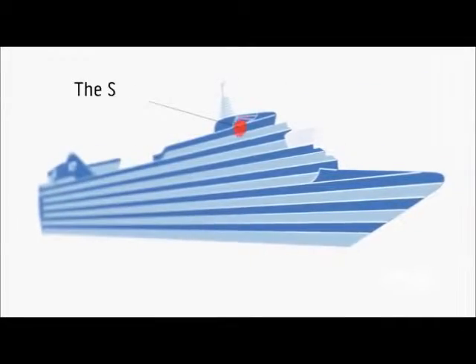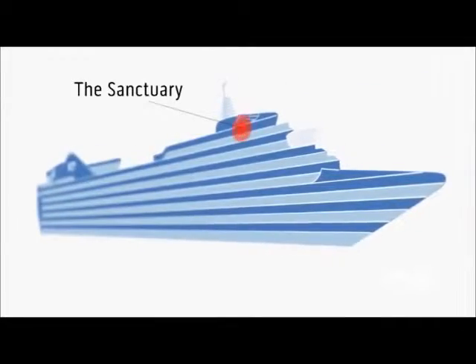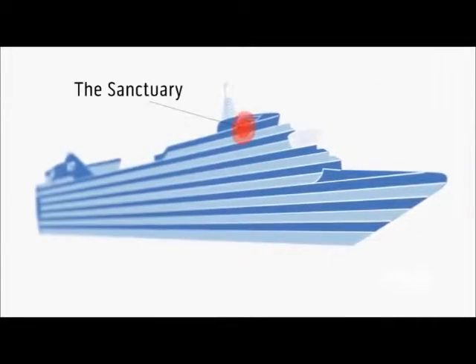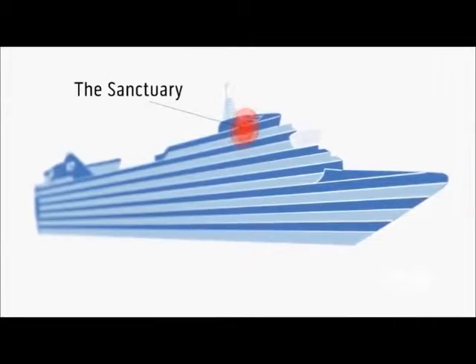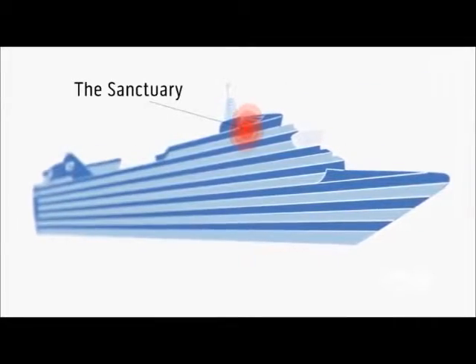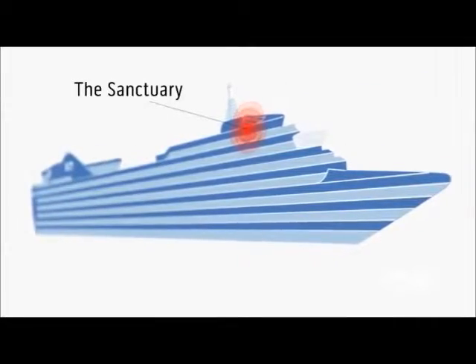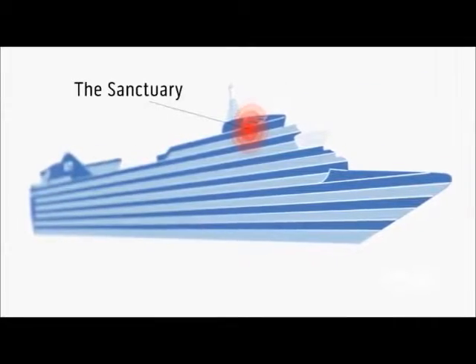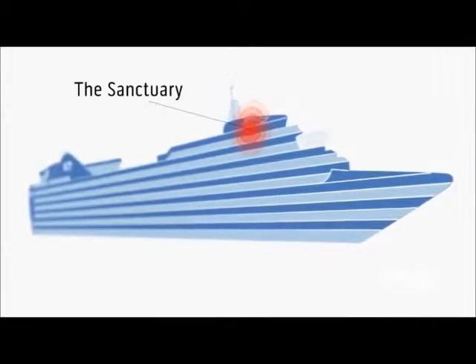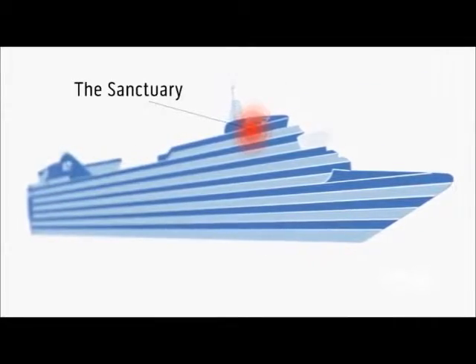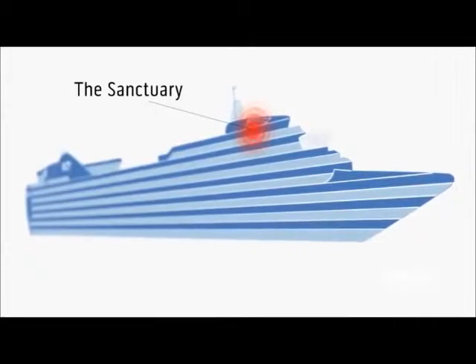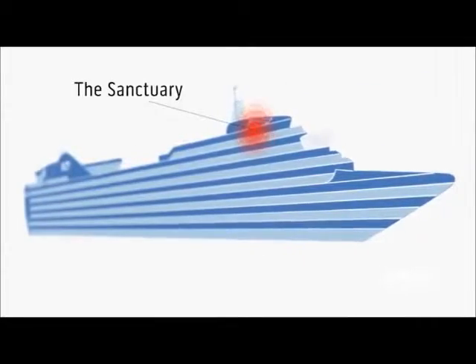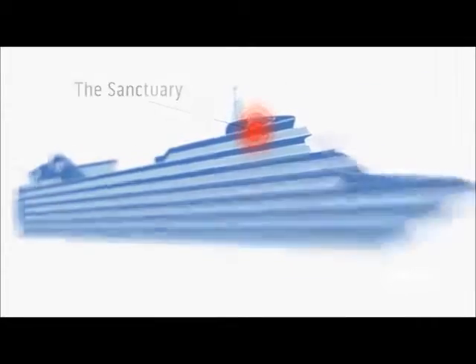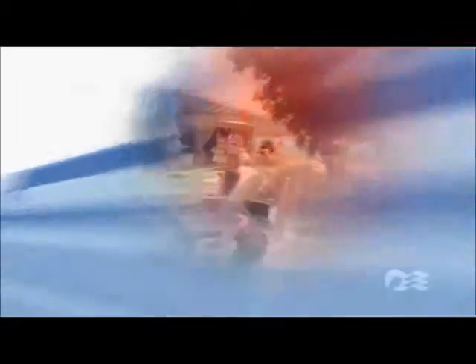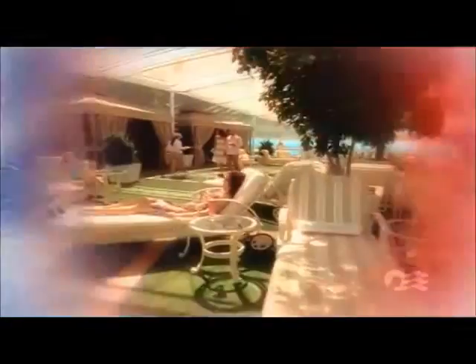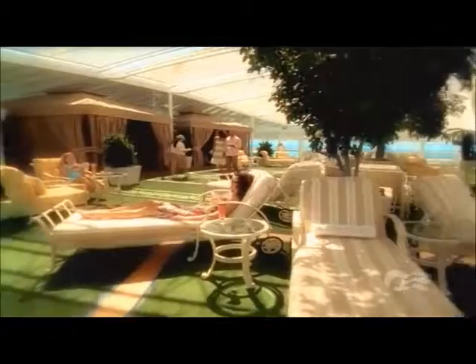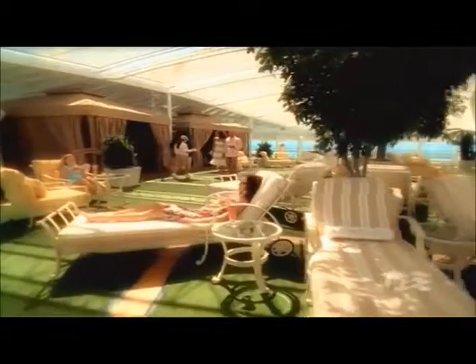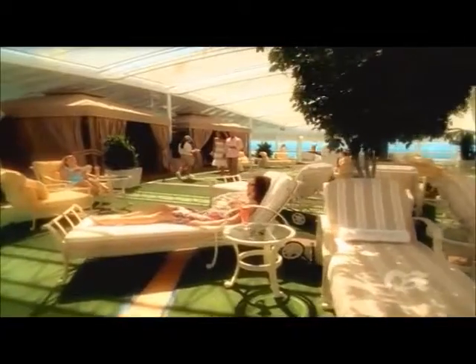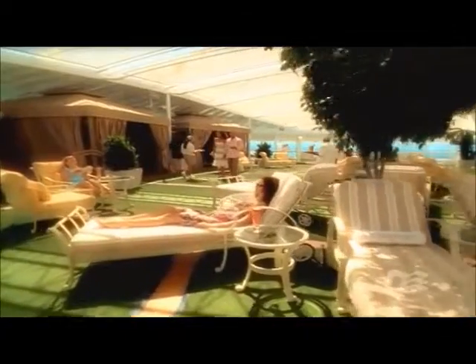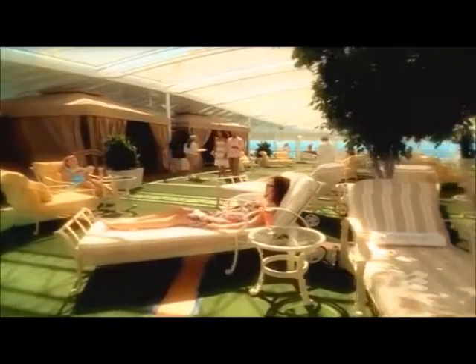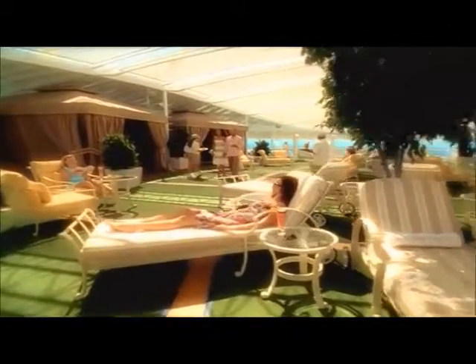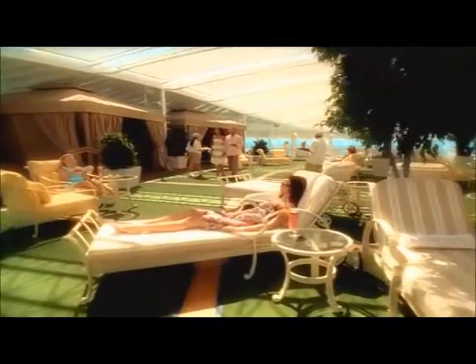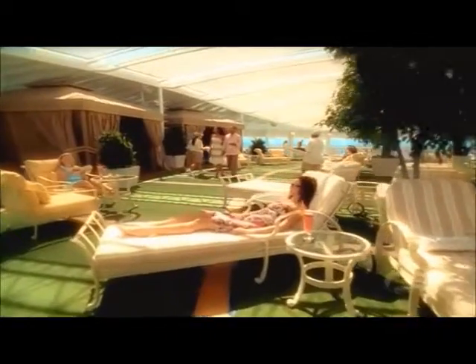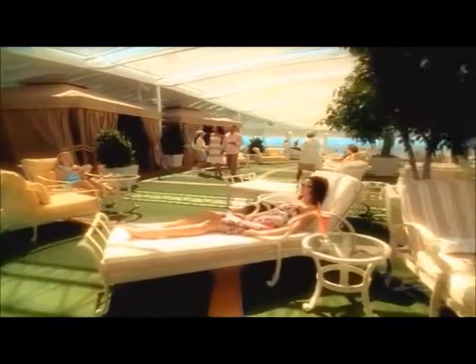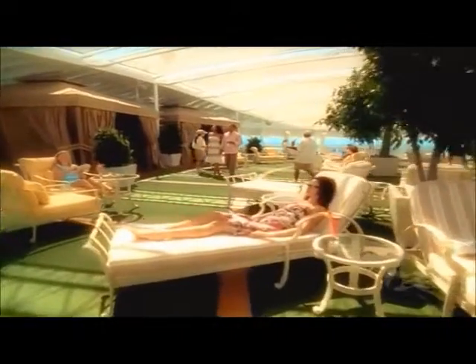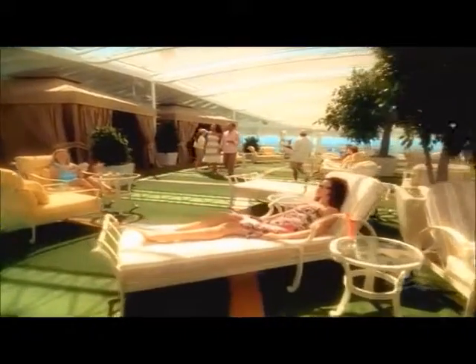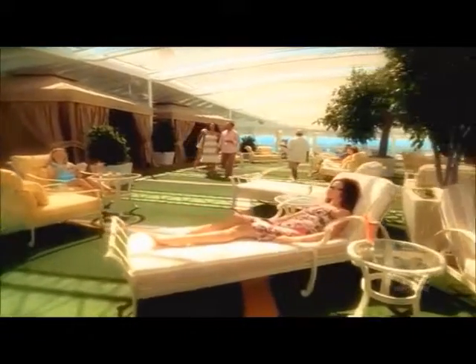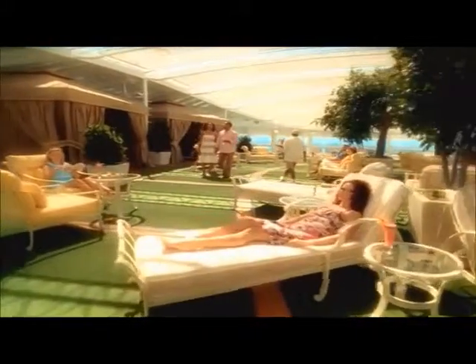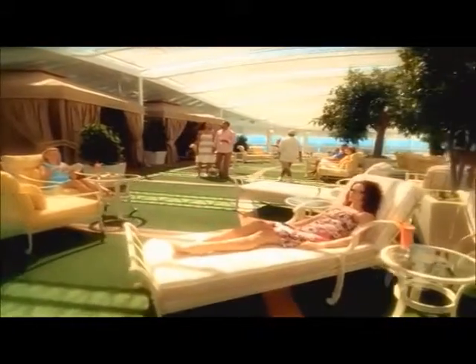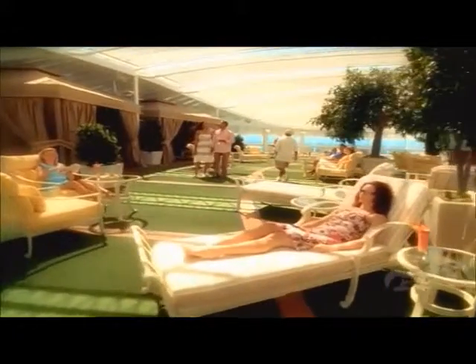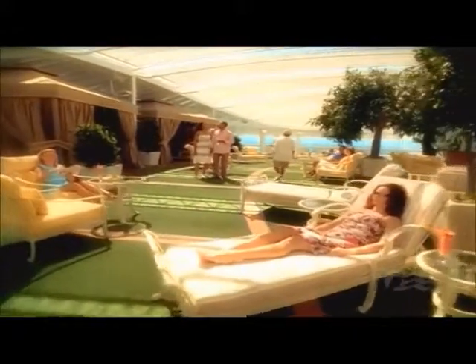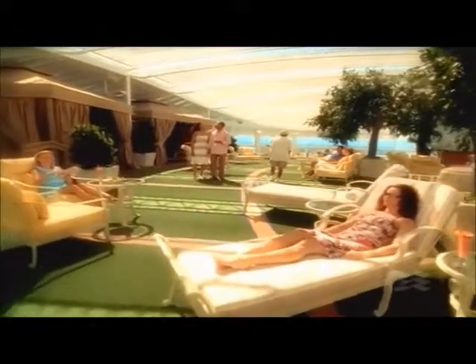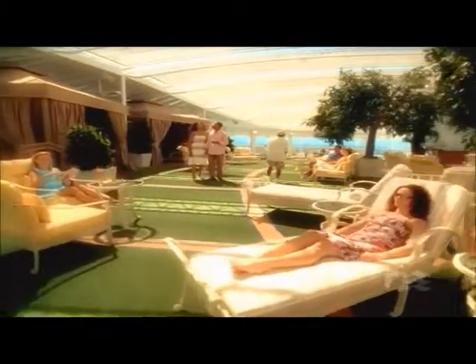The Sanctuary is a quiet on-deck retreat exclusively for adults. Take a deep breath and unwind.